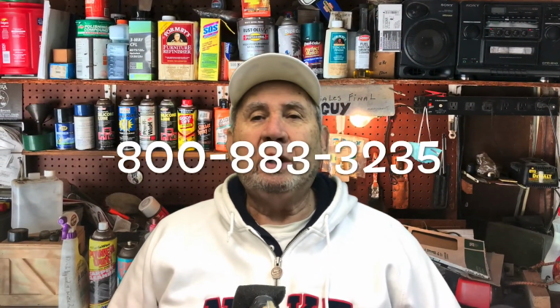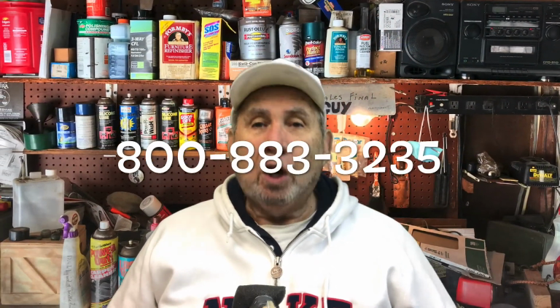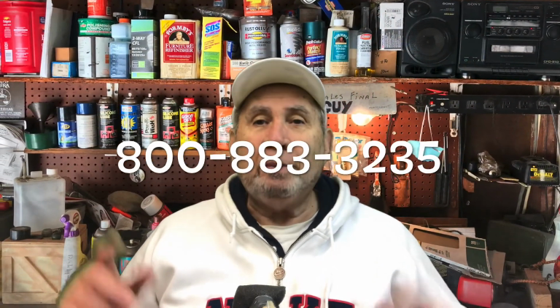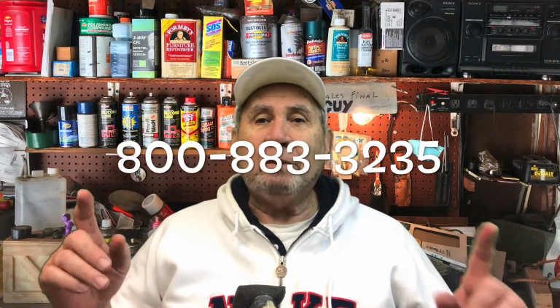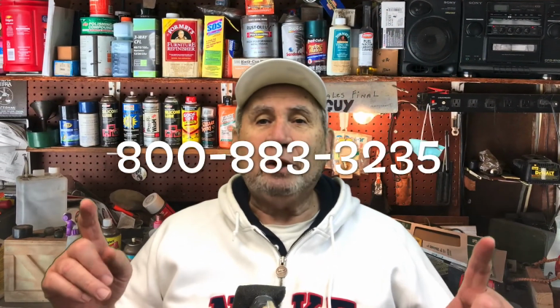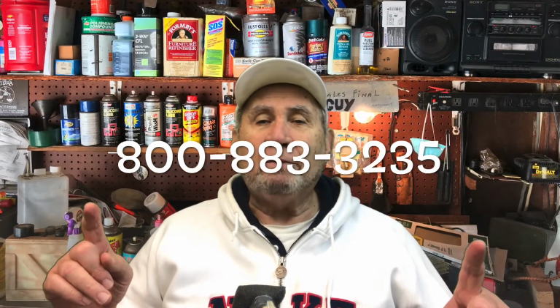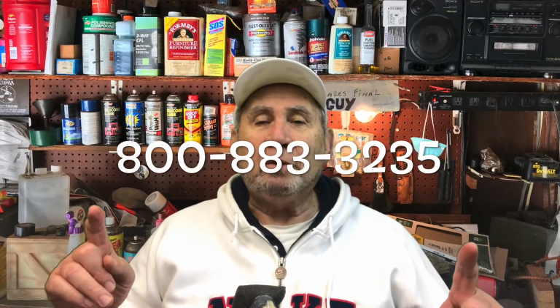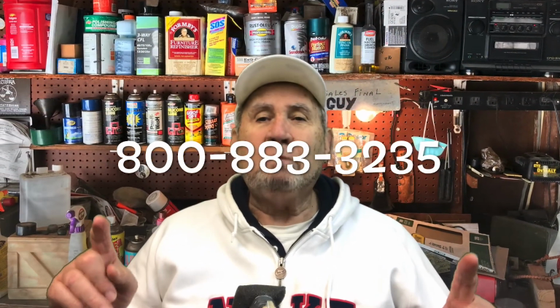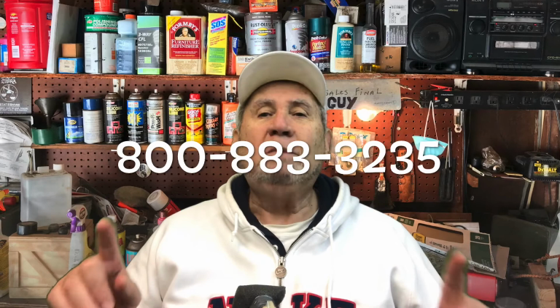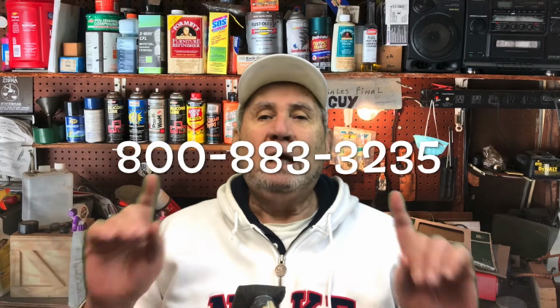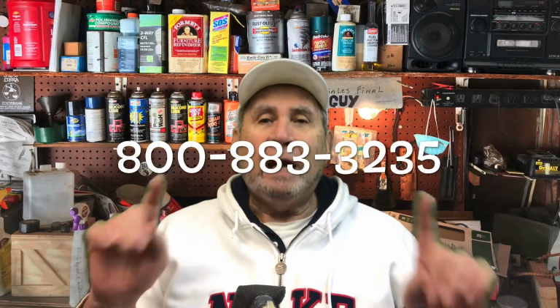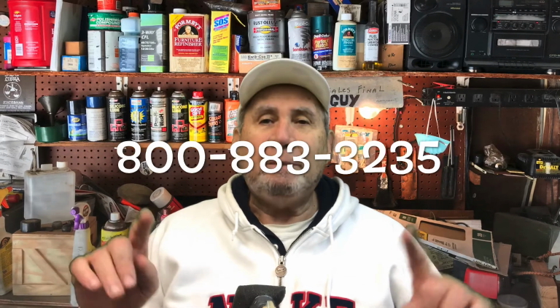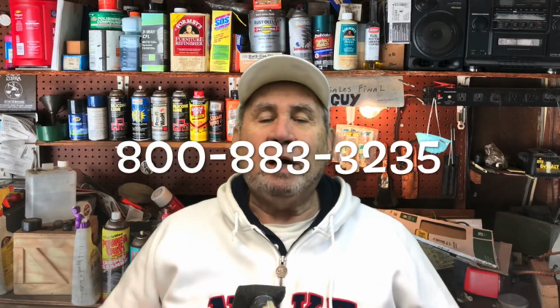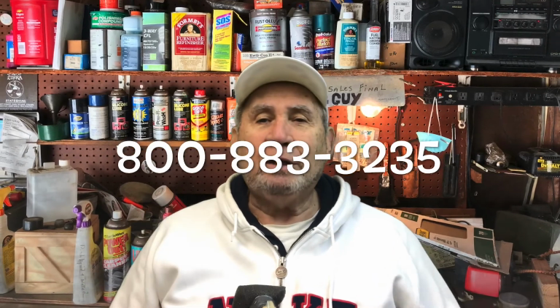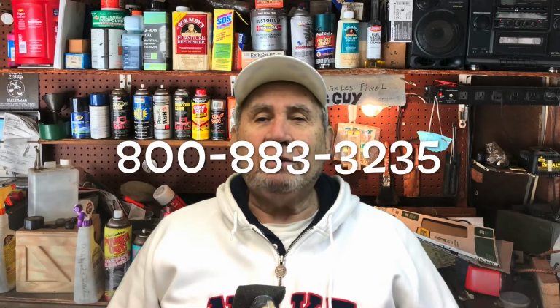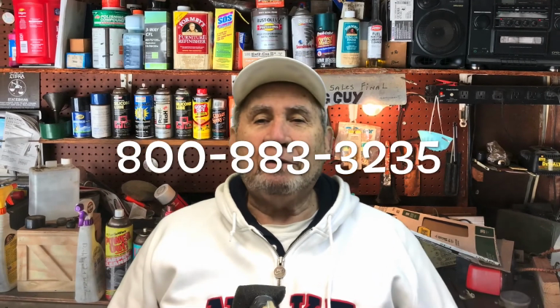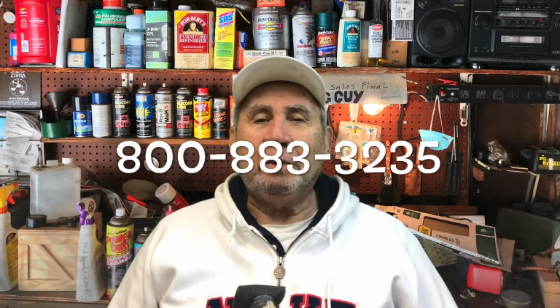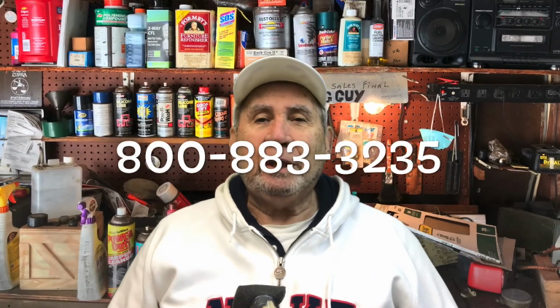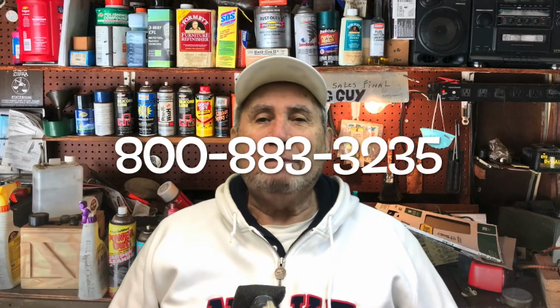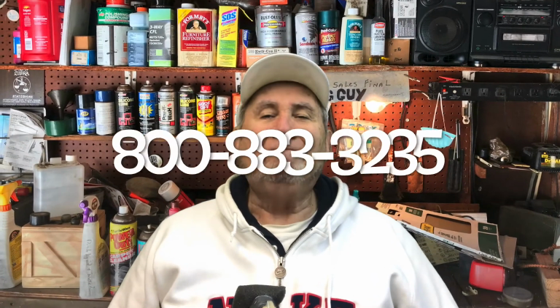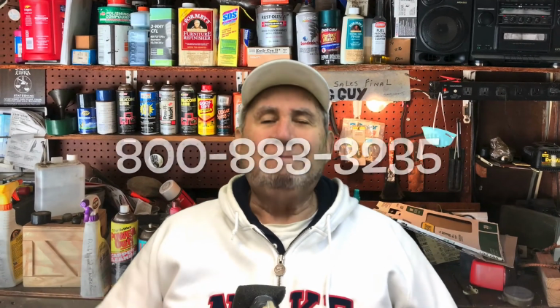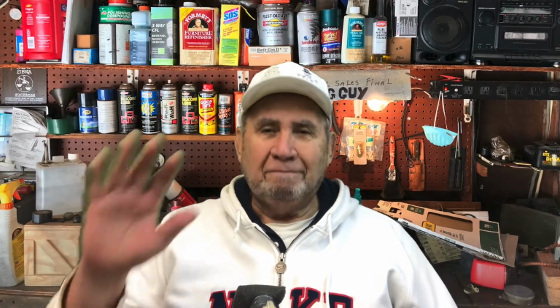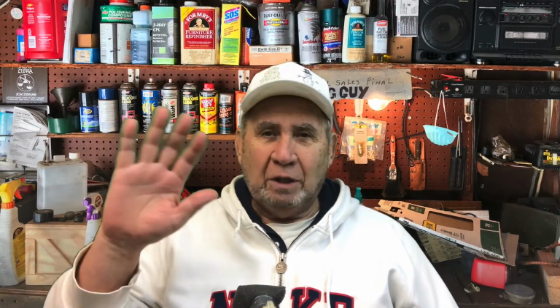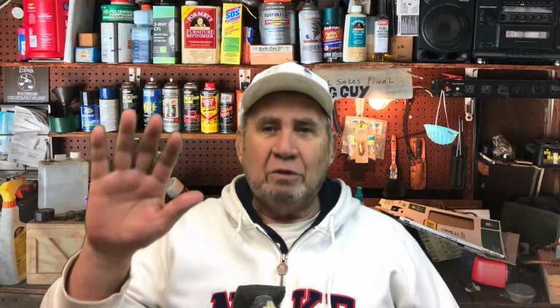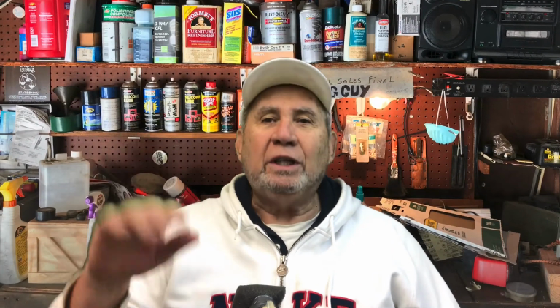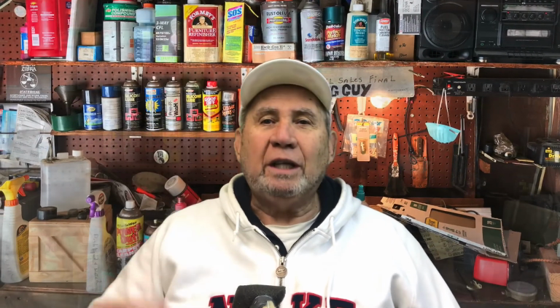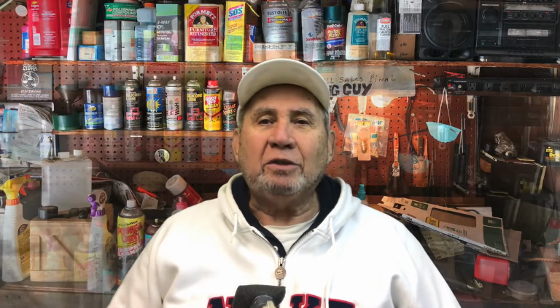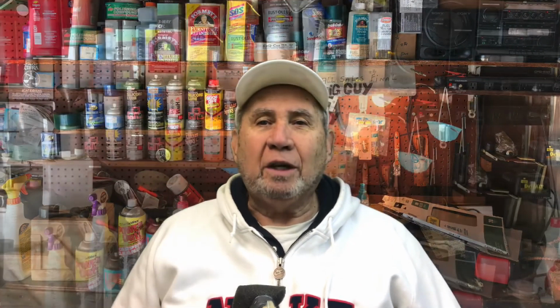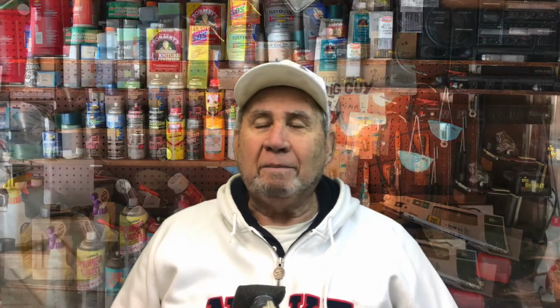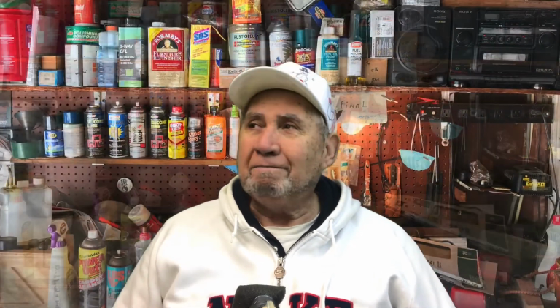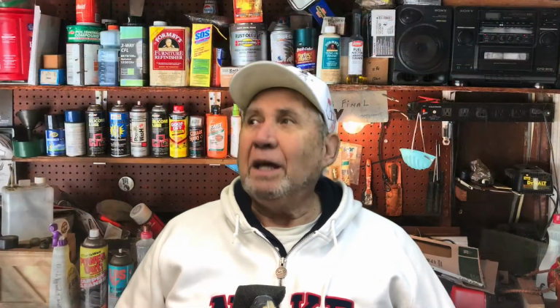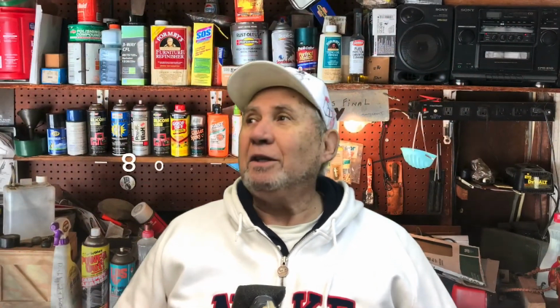Hope that was helpful. Happy holidays, everybody. See you next time. Thank you.